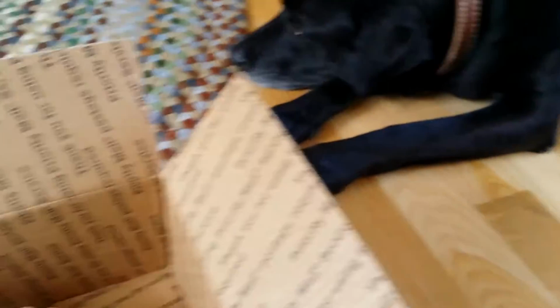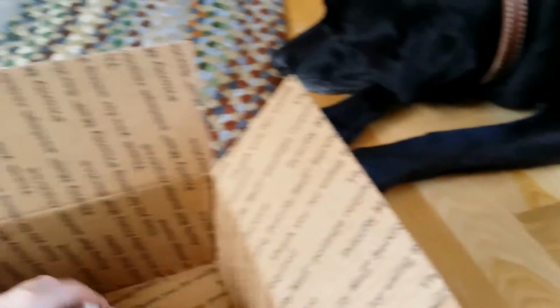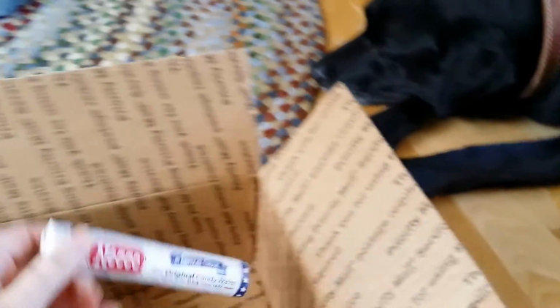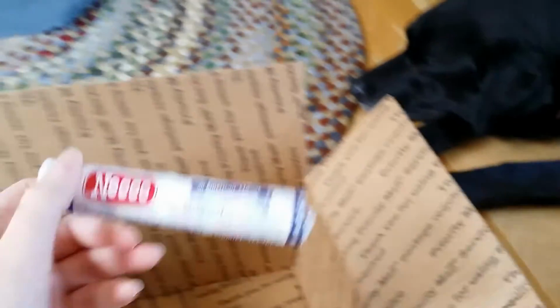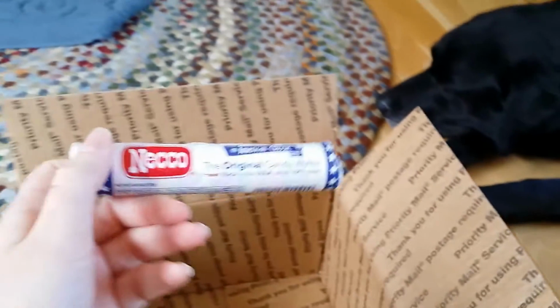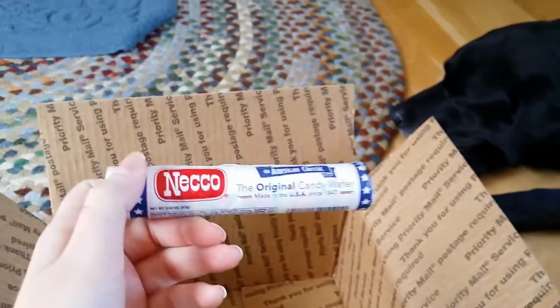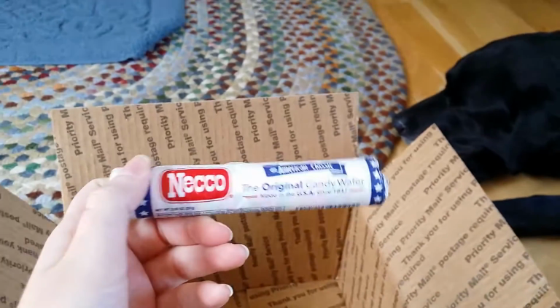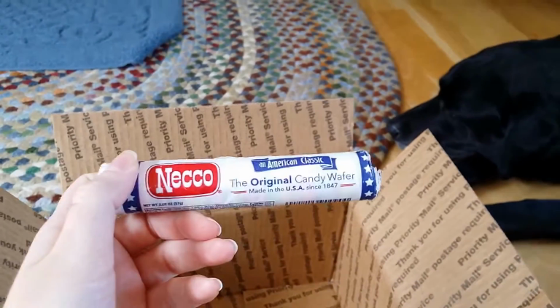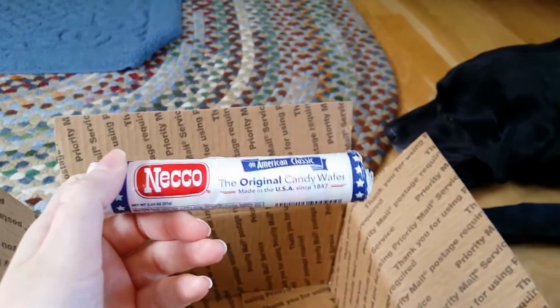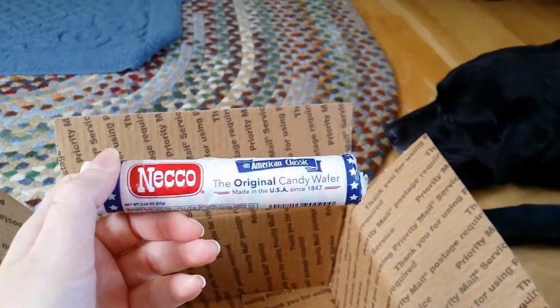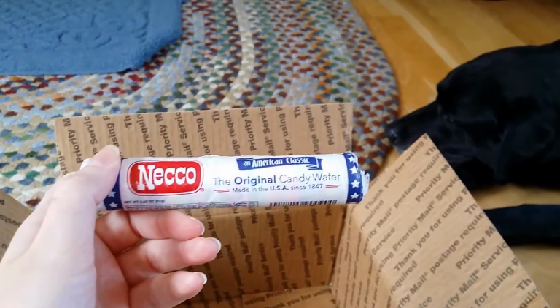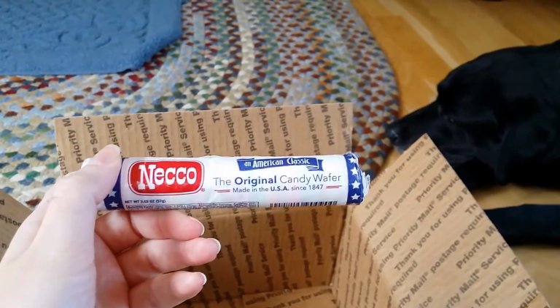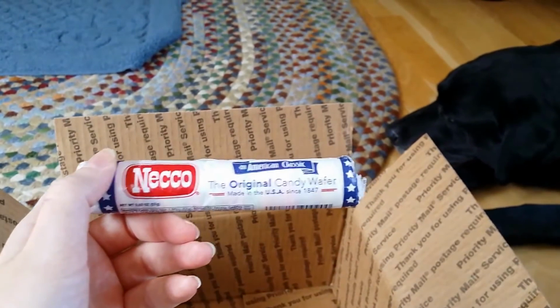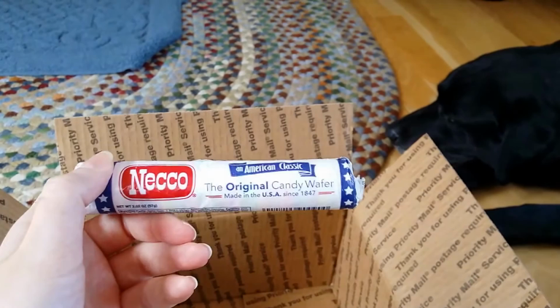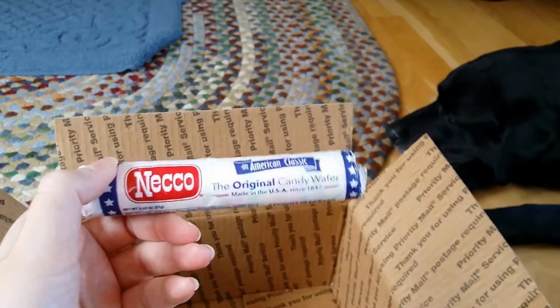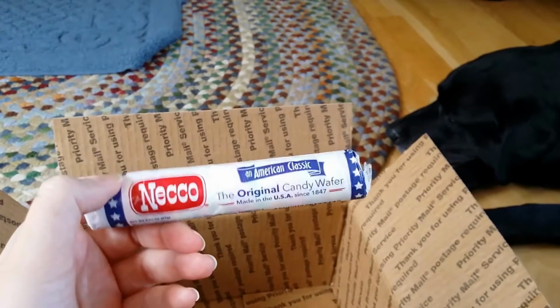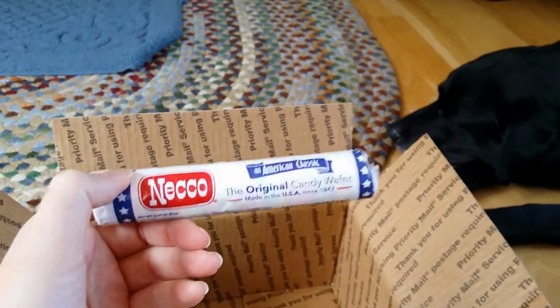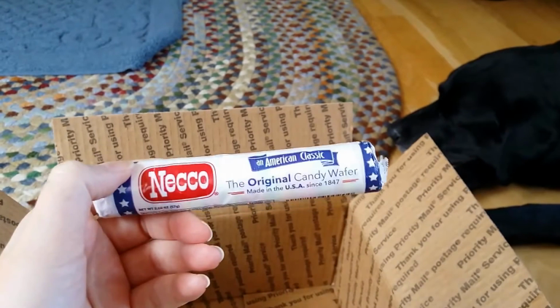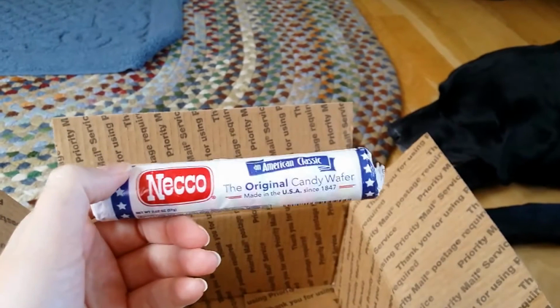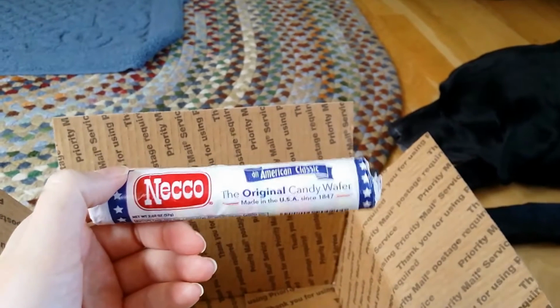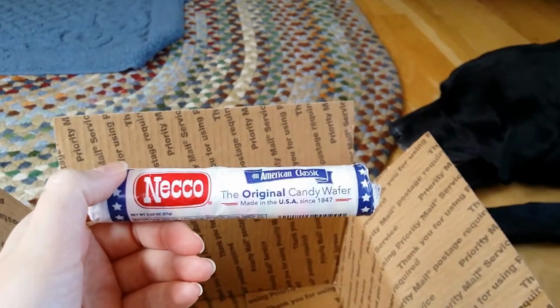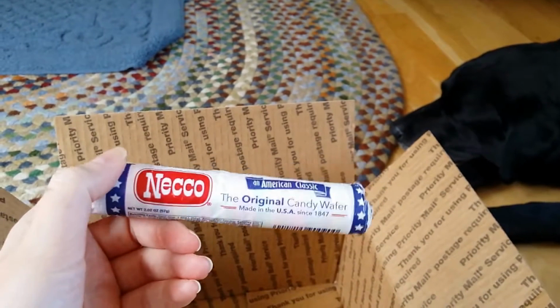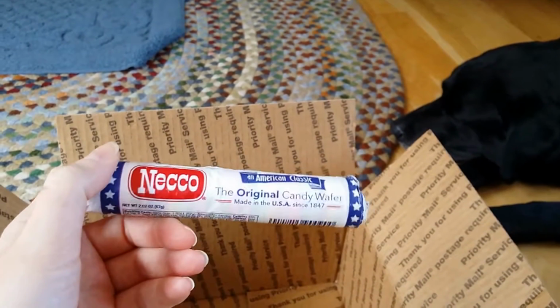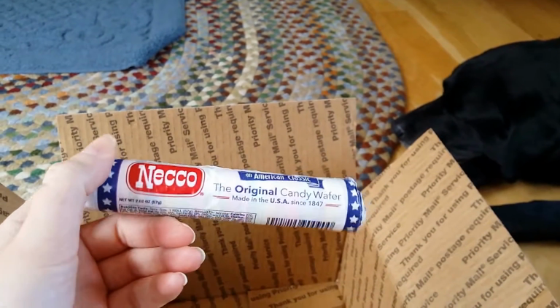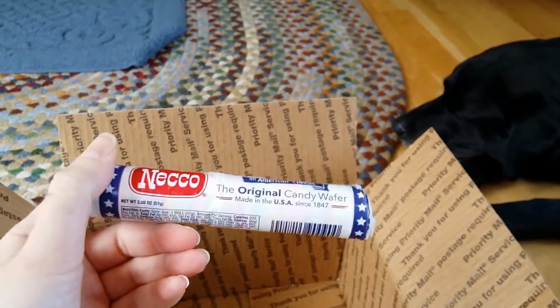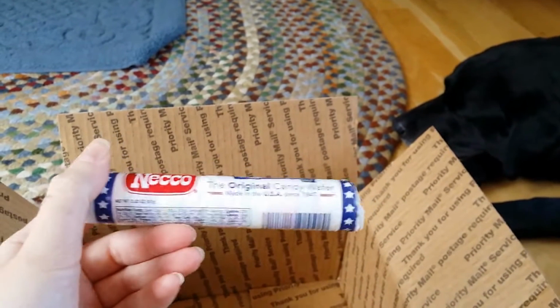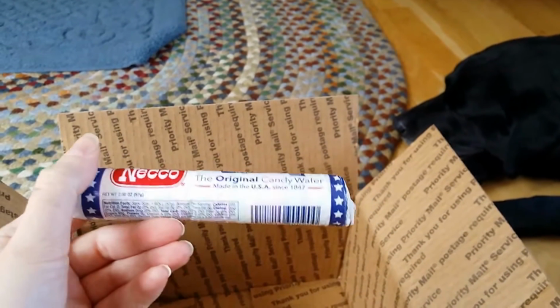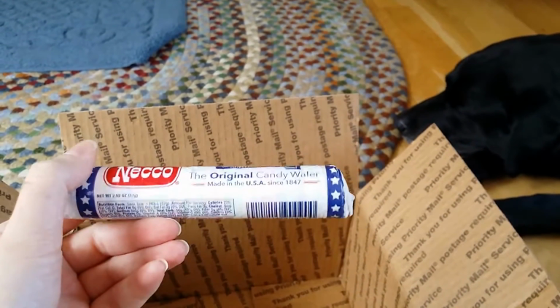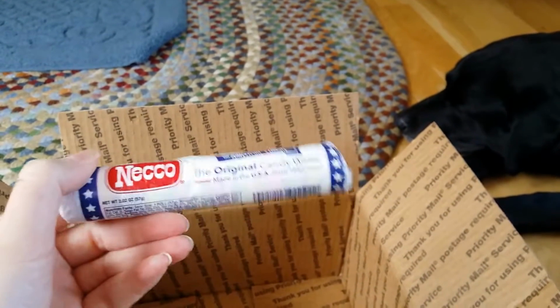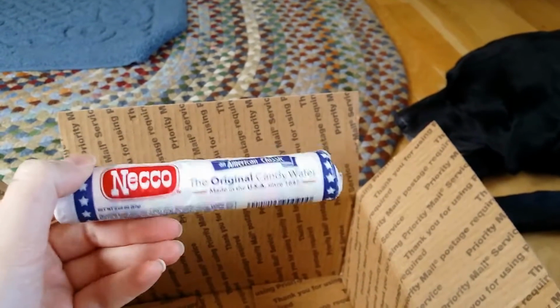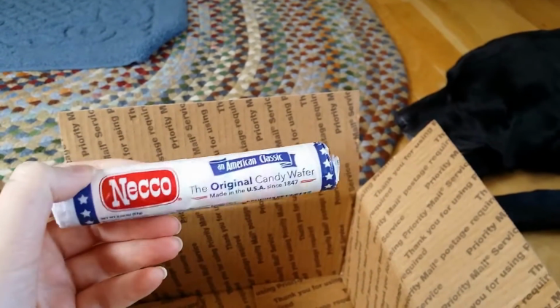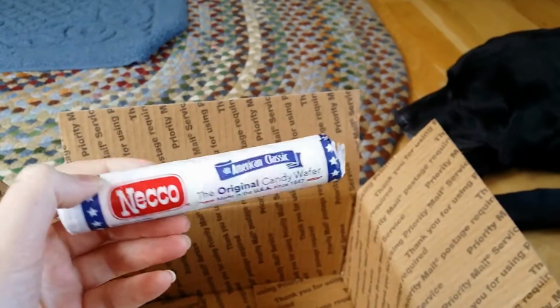And finally, some Neko candy wafers. I have seen these in the stores, but I've never actually had them.